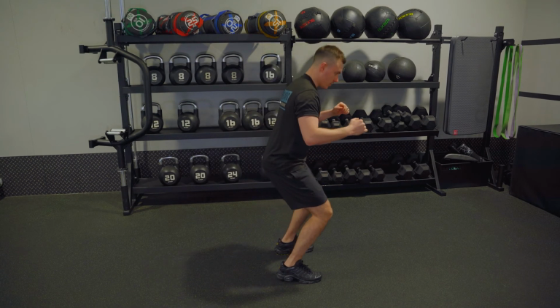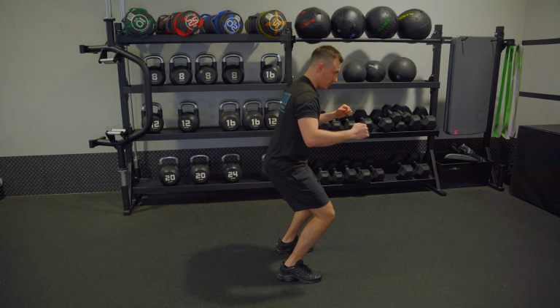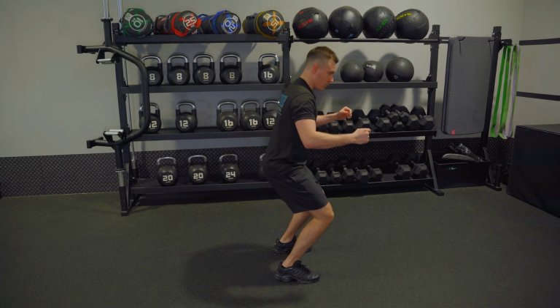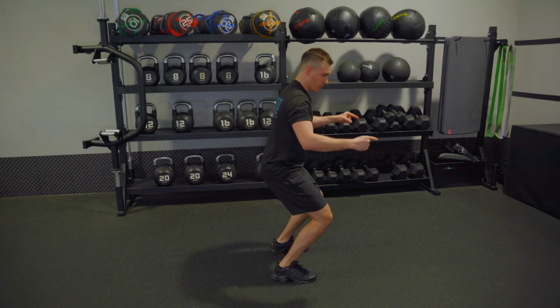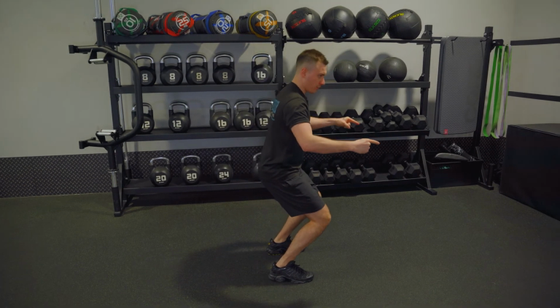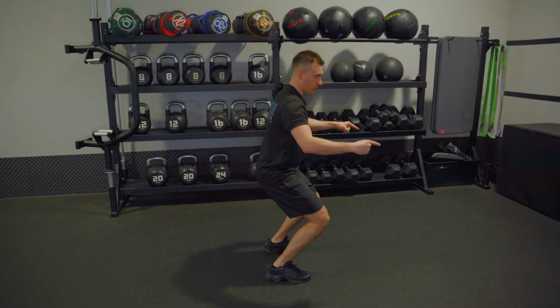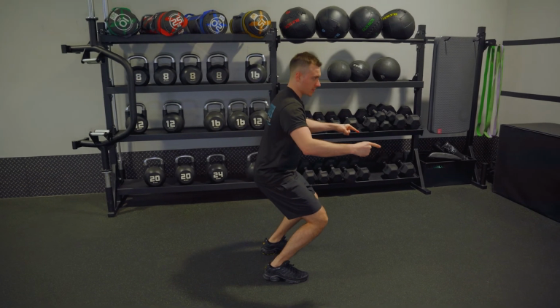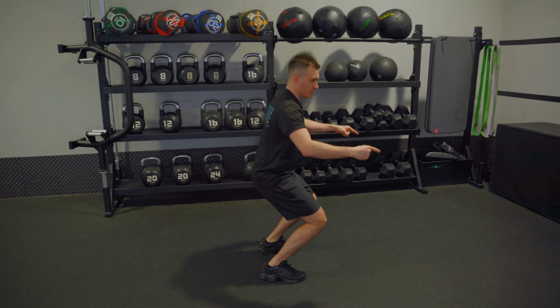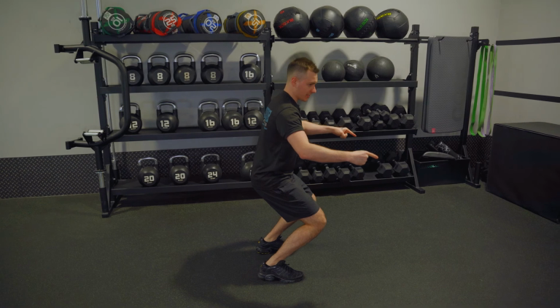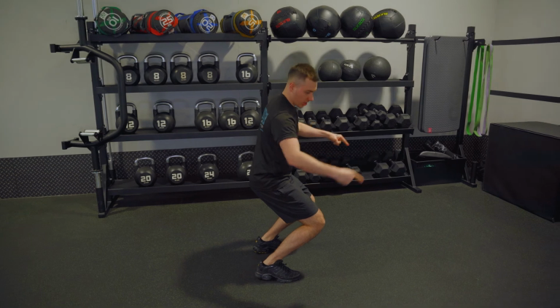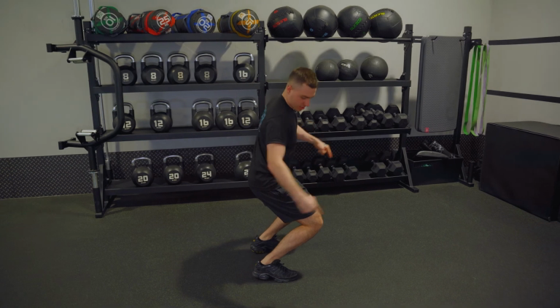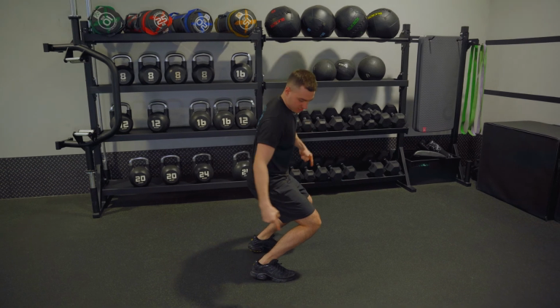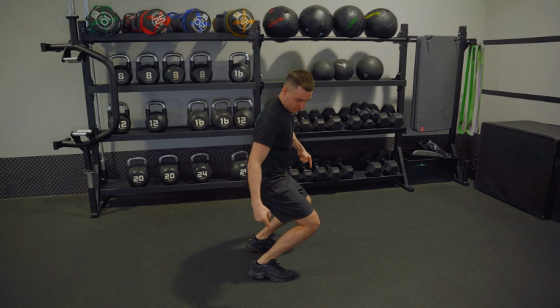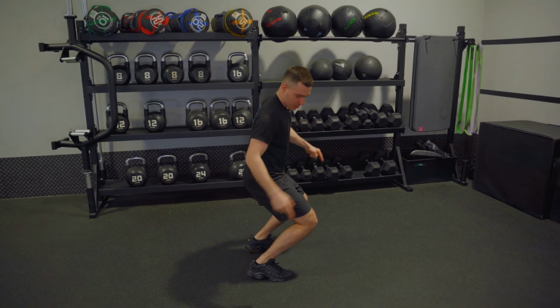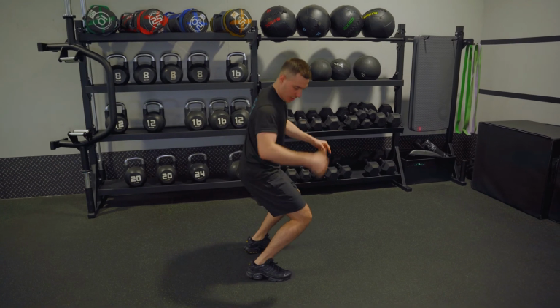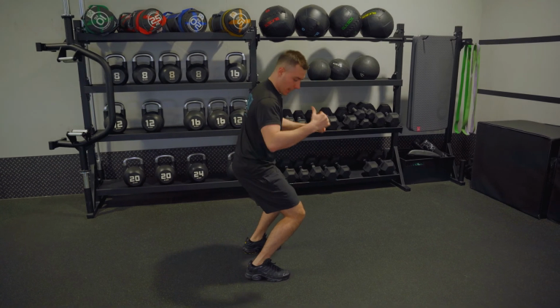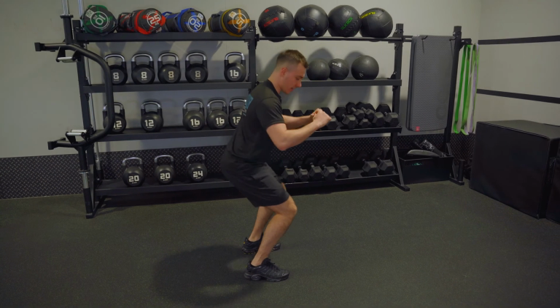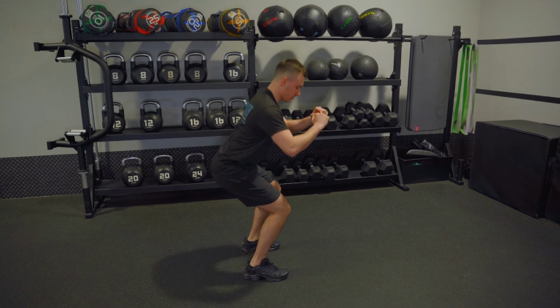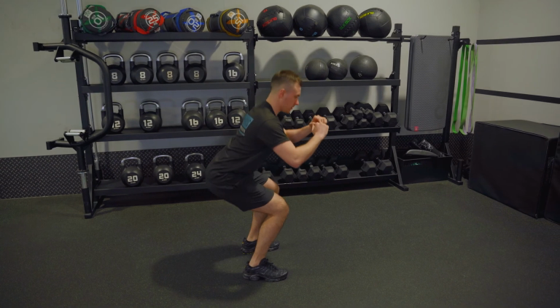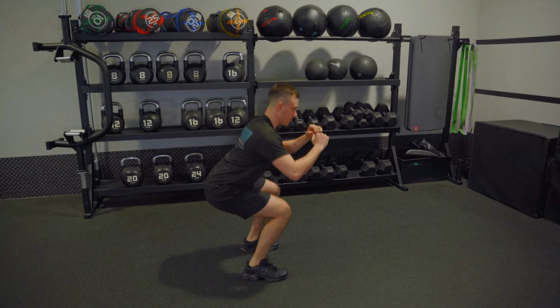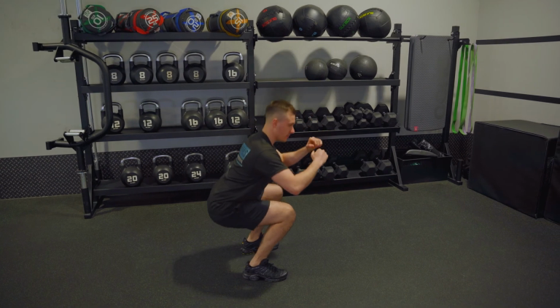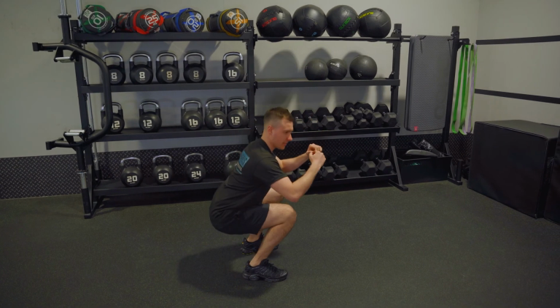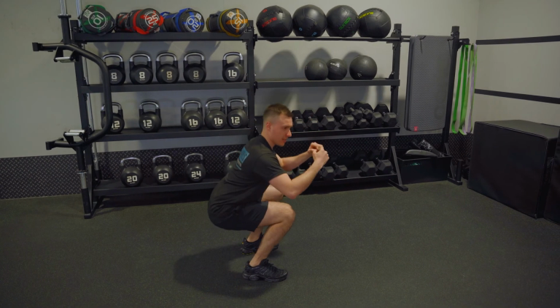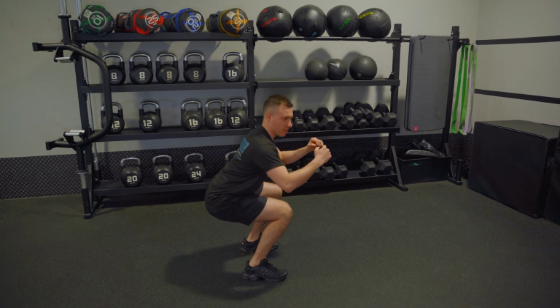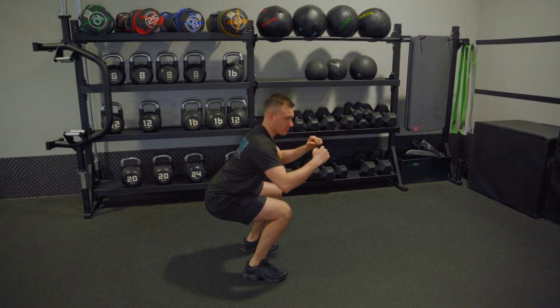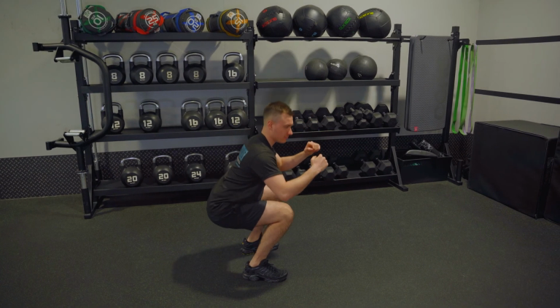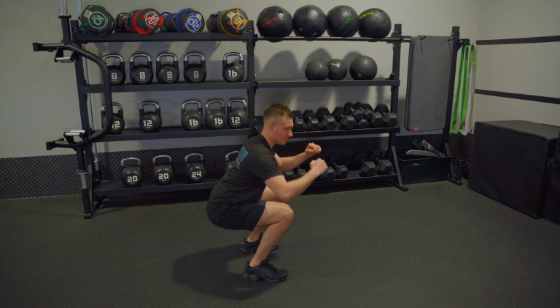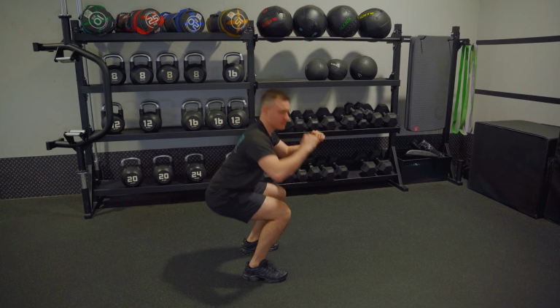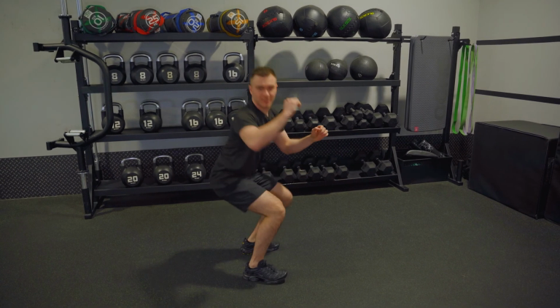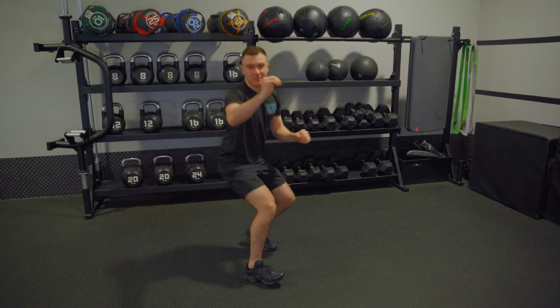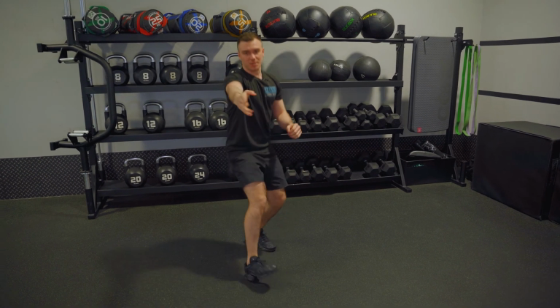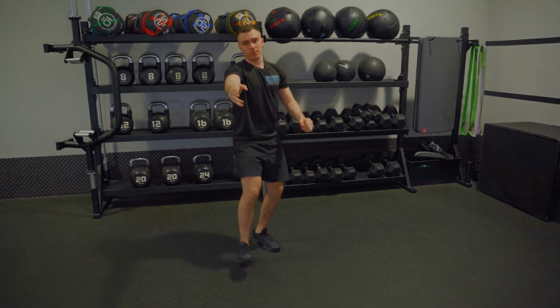What we want to avoid is going forwards — don't rock it forwards because you'll get stuck. Come back. In and out. That's your pulse.